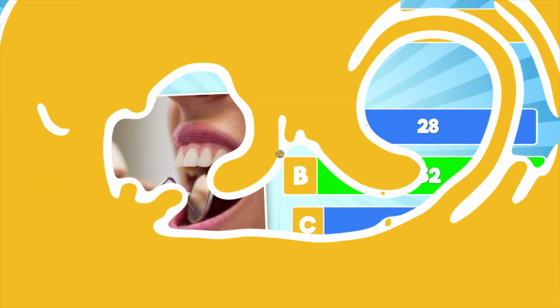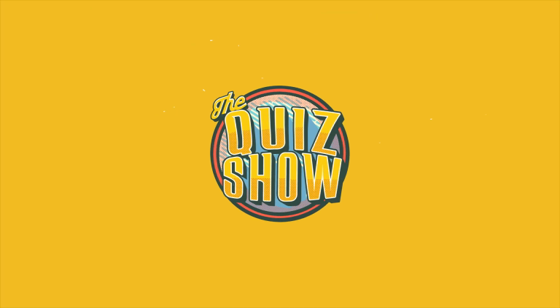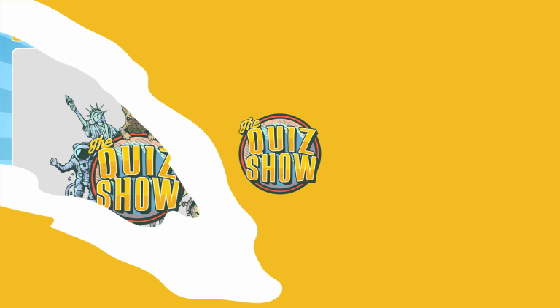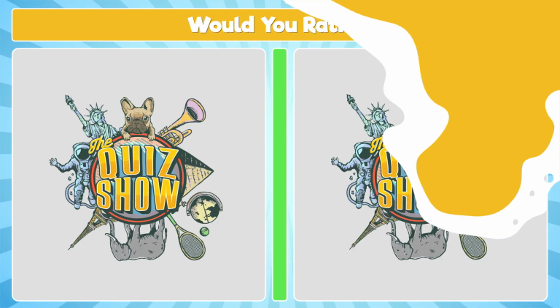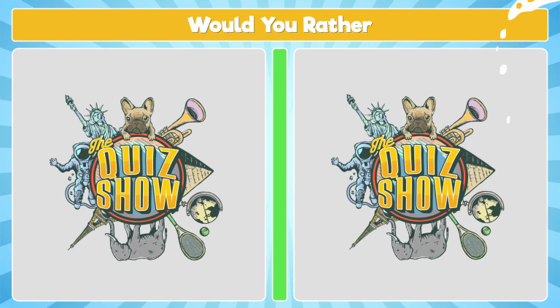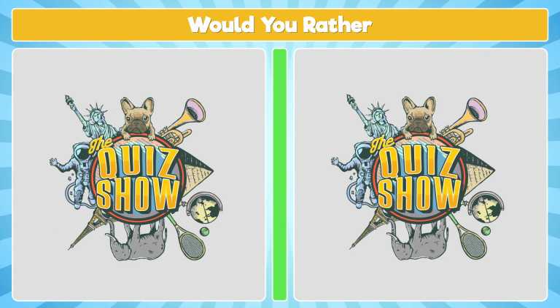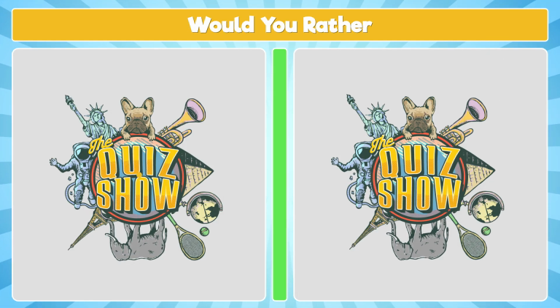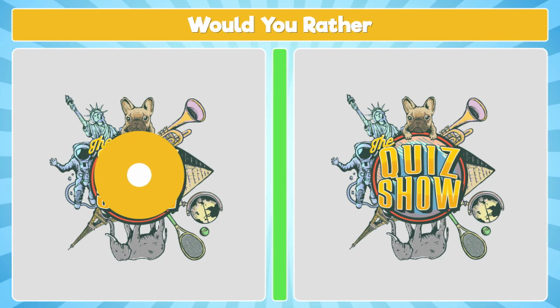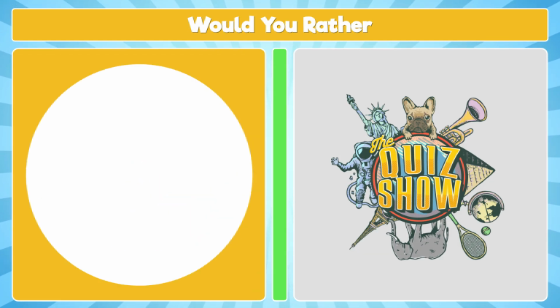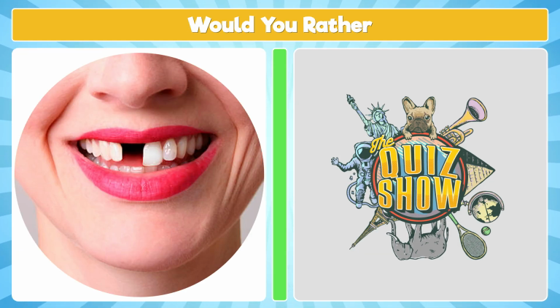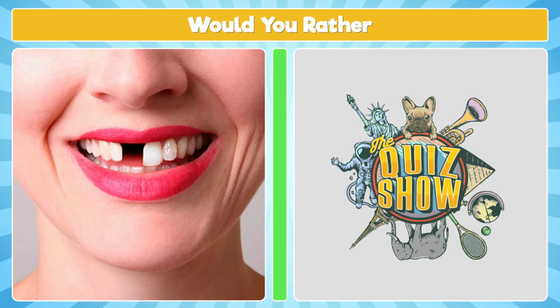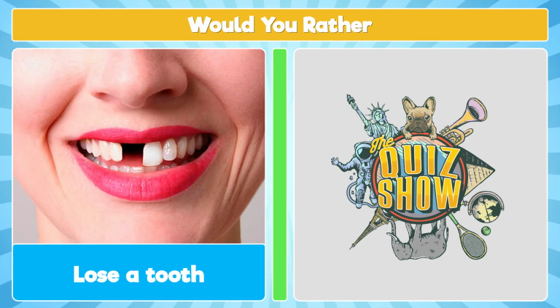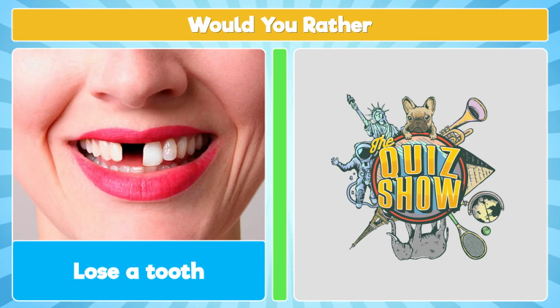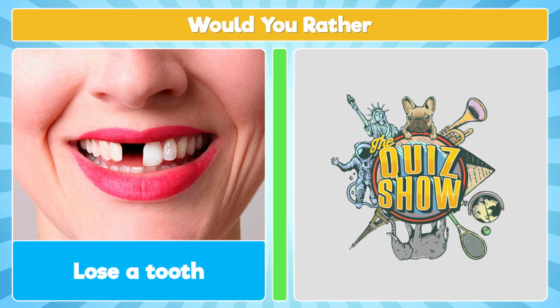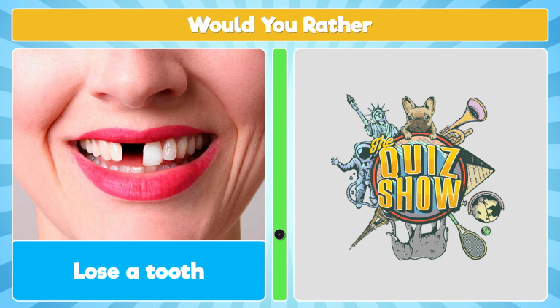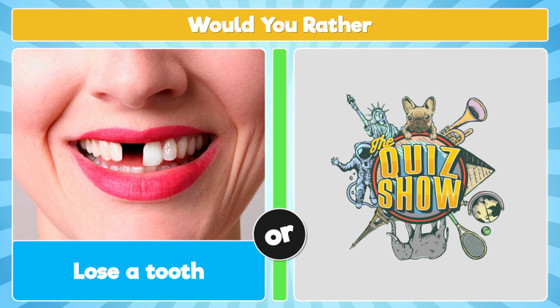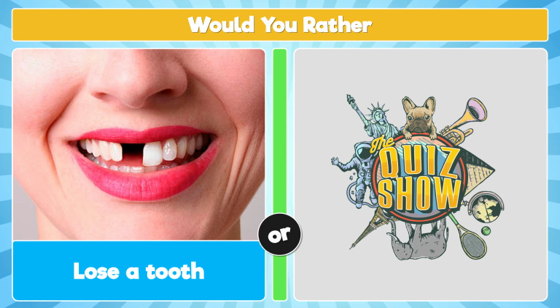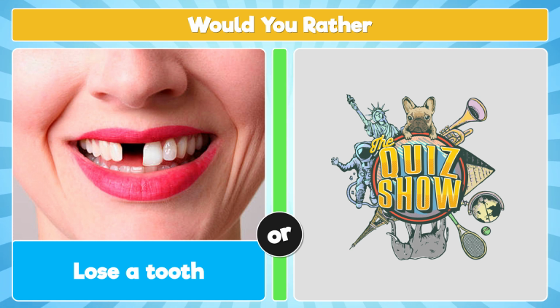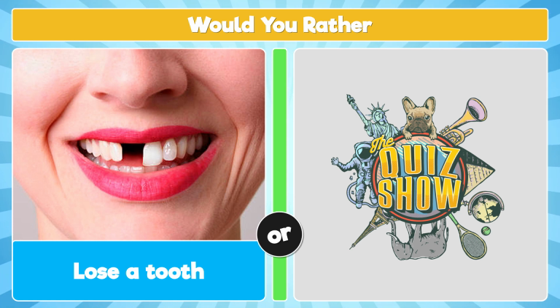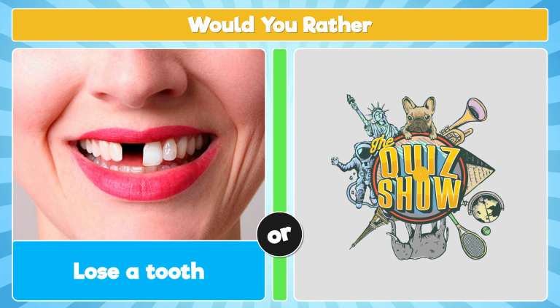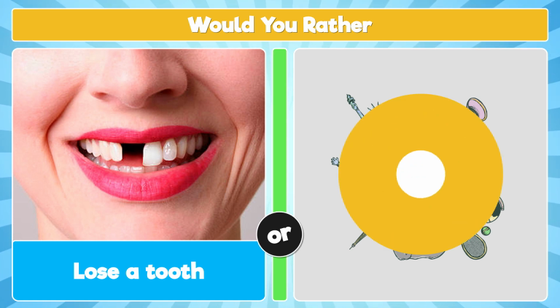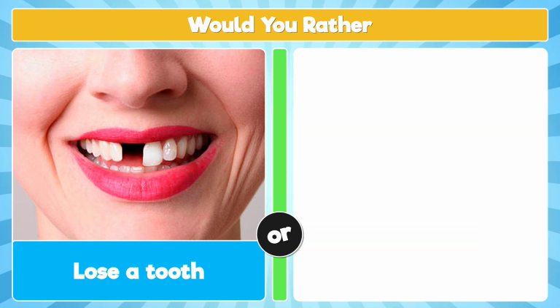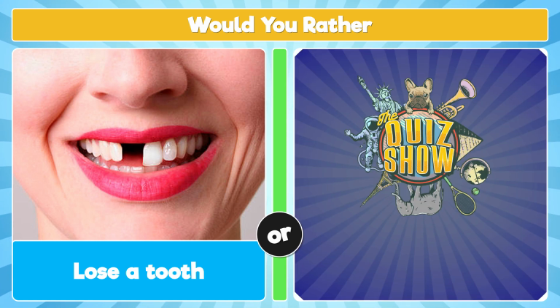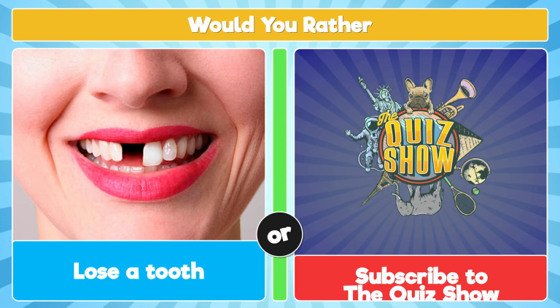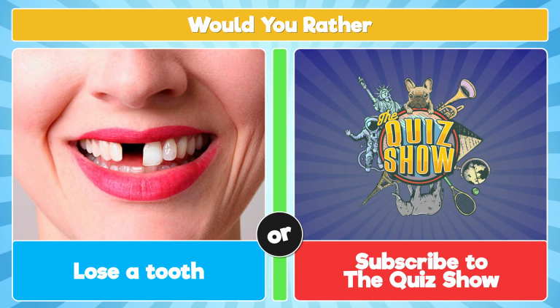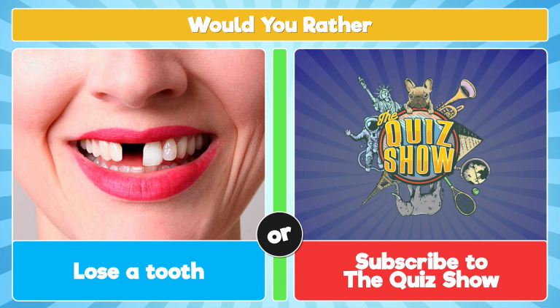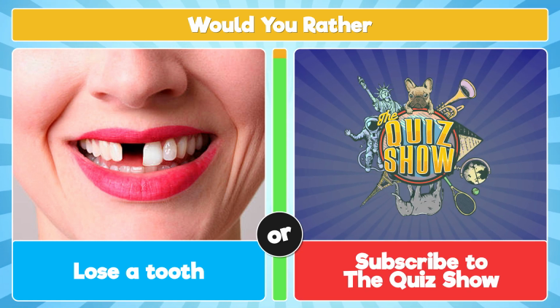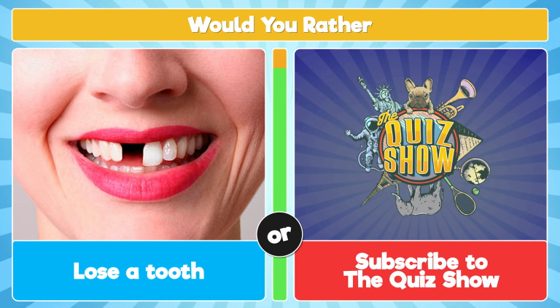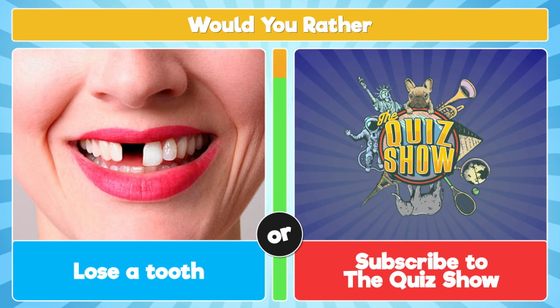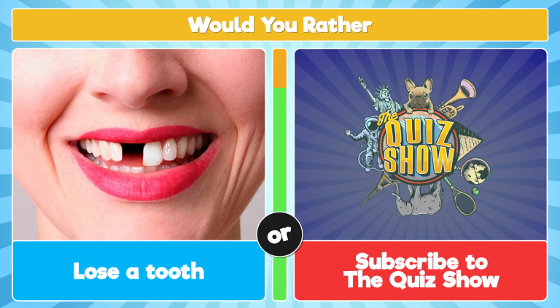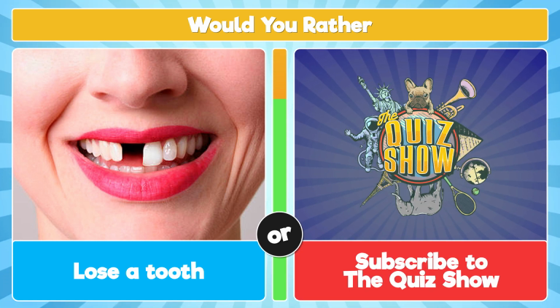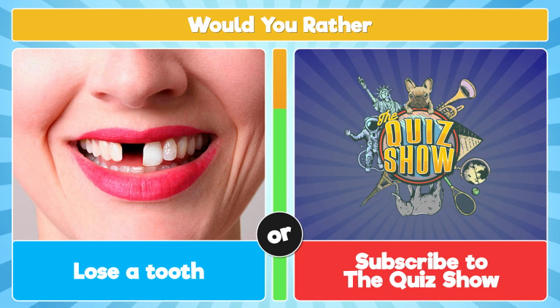Would you rather lose a tooth, or subscribe to the quiz show?